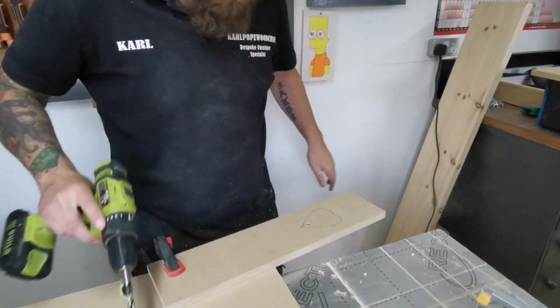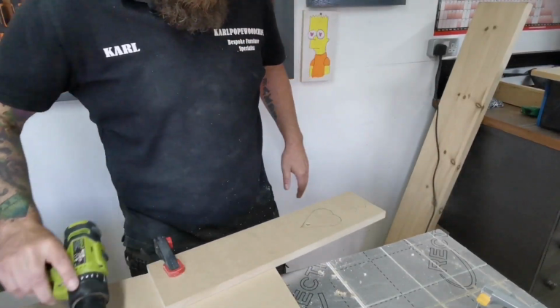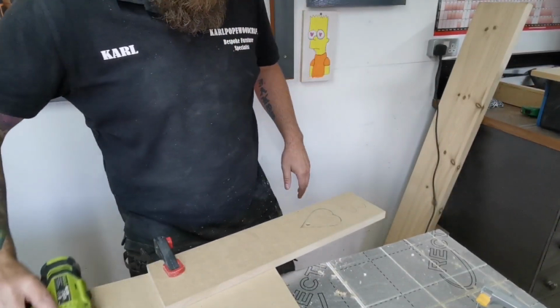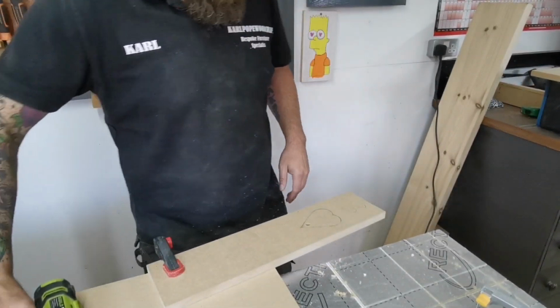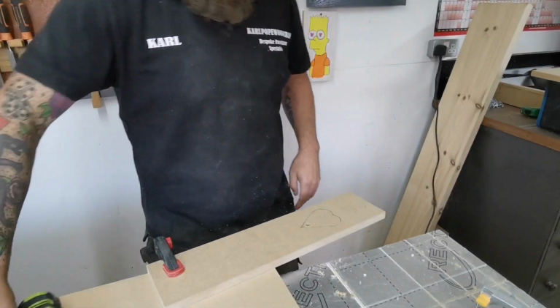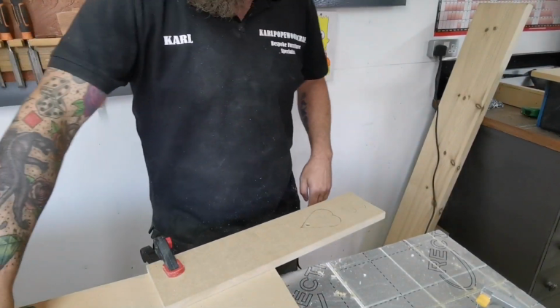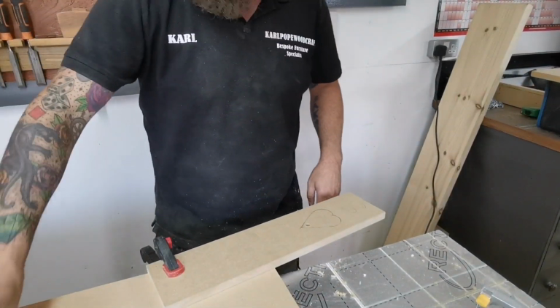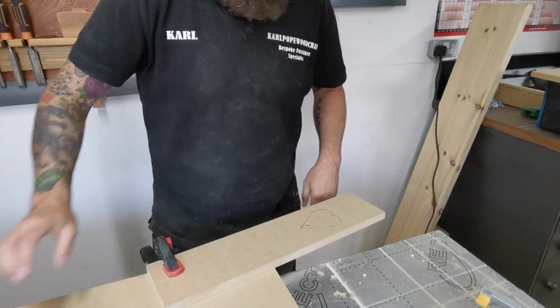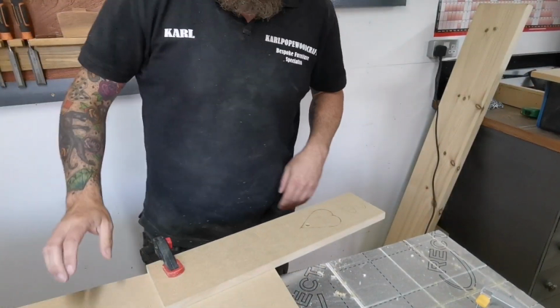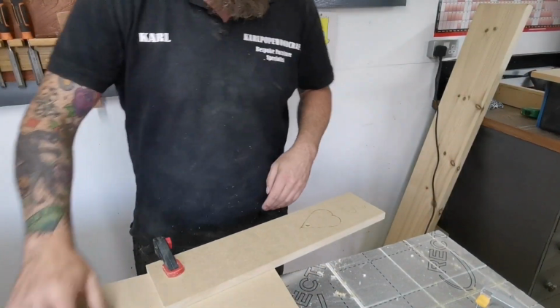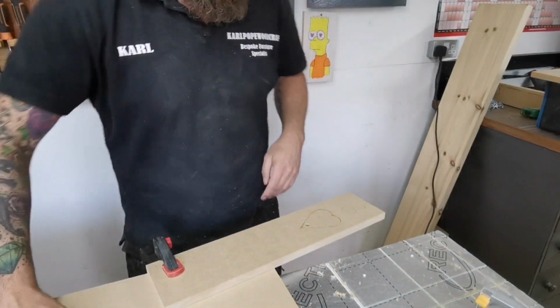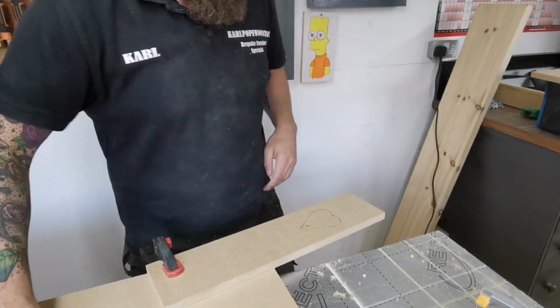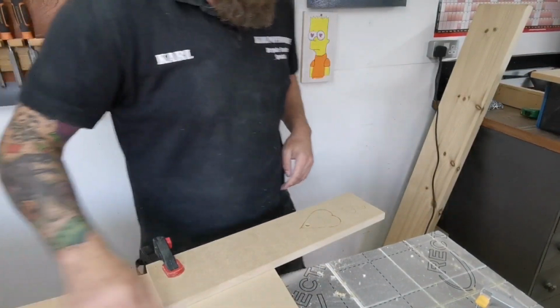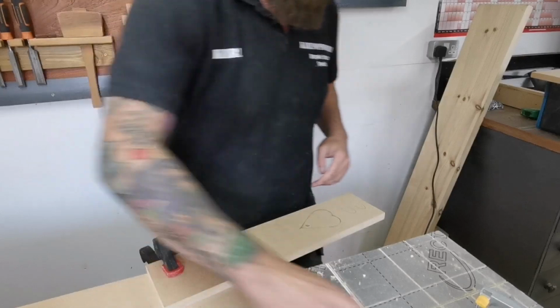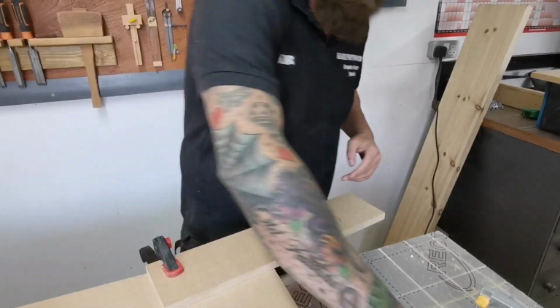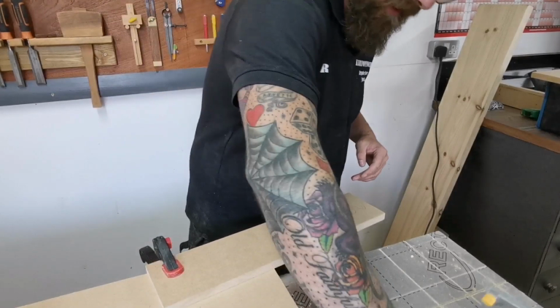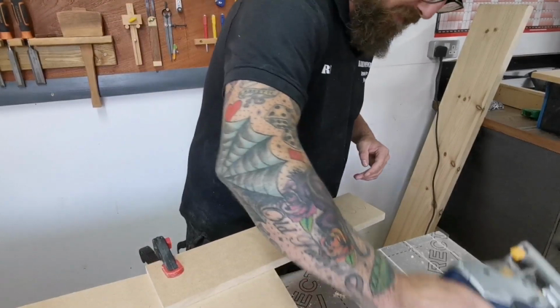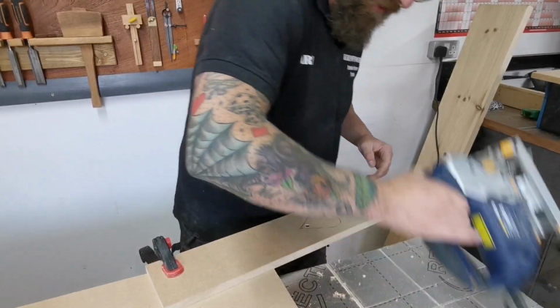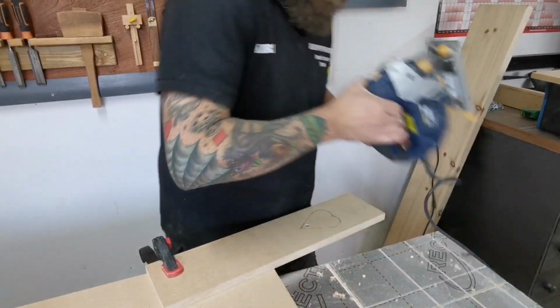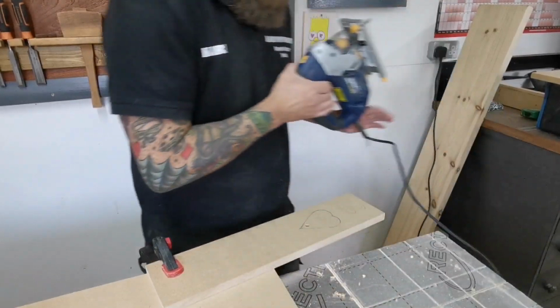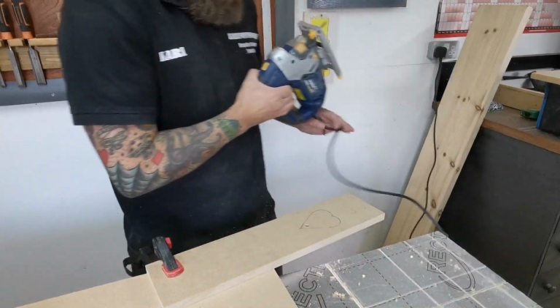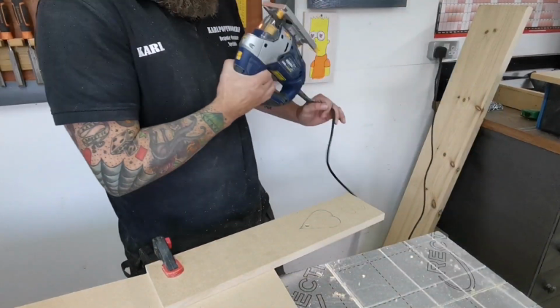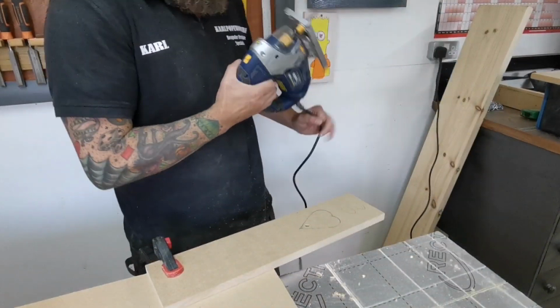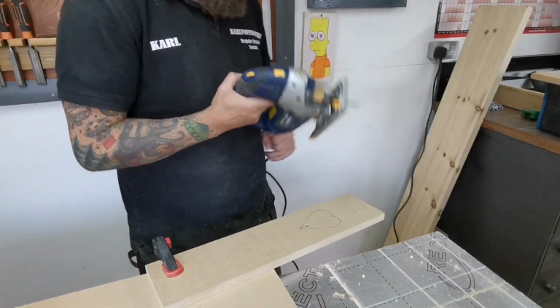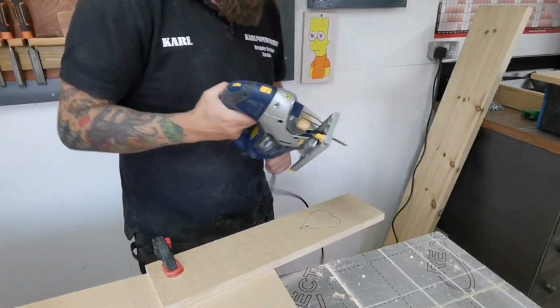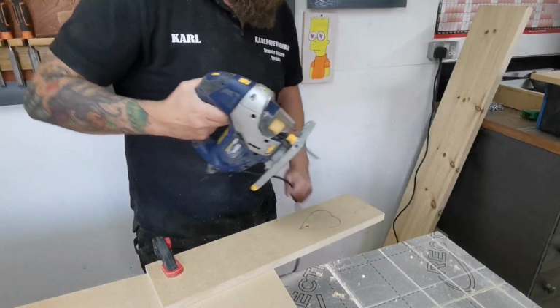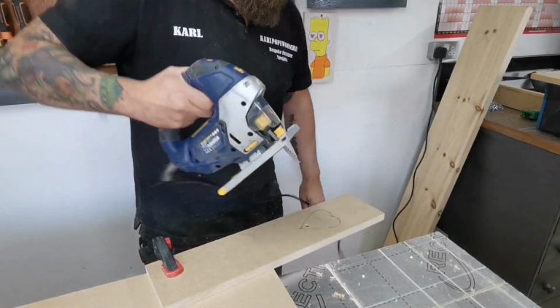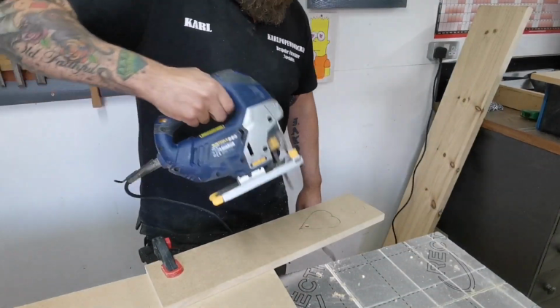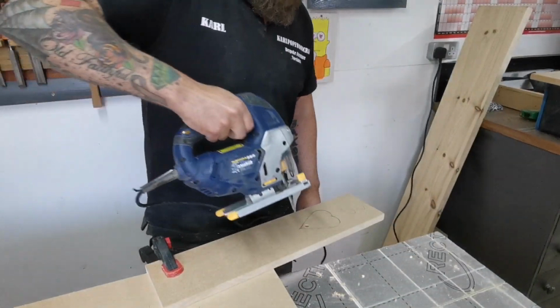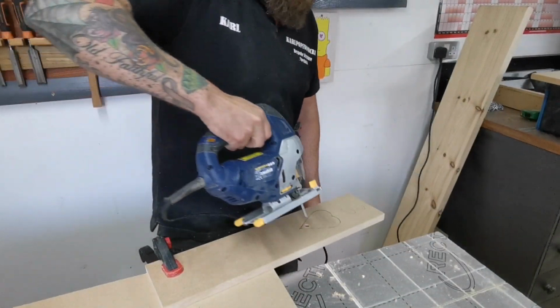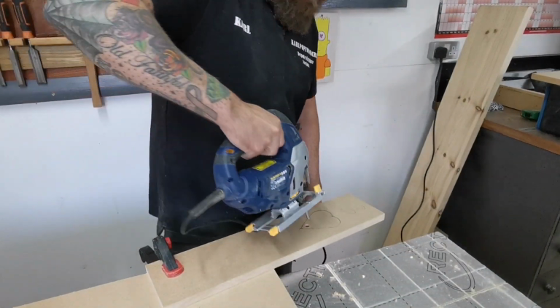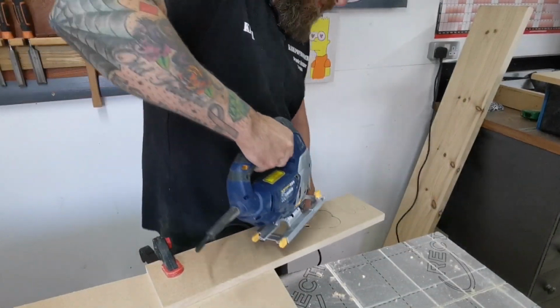The centre style is going to have a decorative cut into it, so I'm going to cut that out with a jigsaw, just freehand through that.